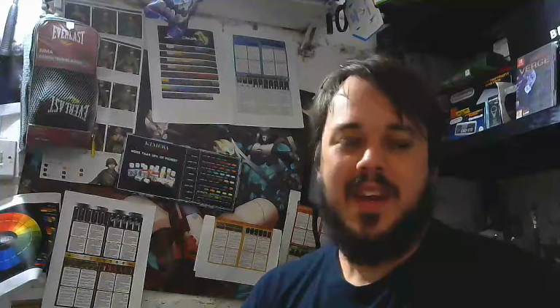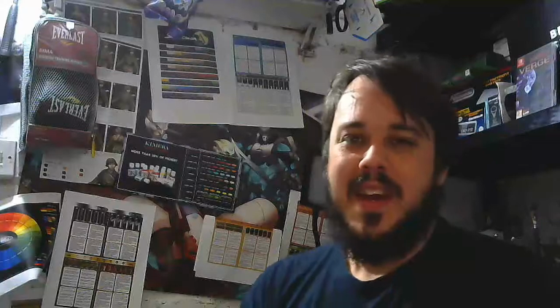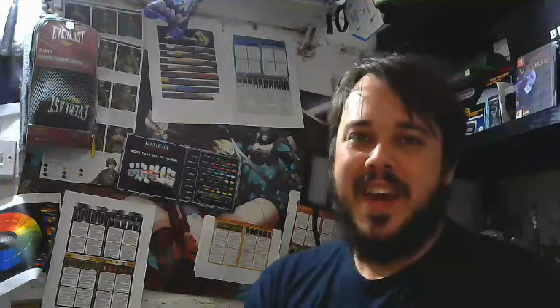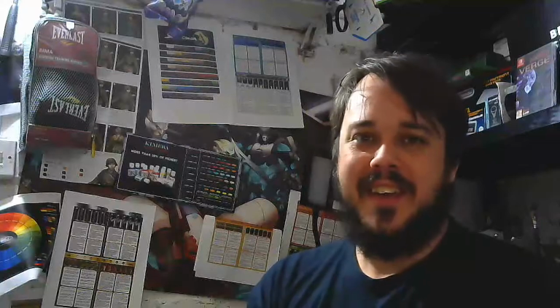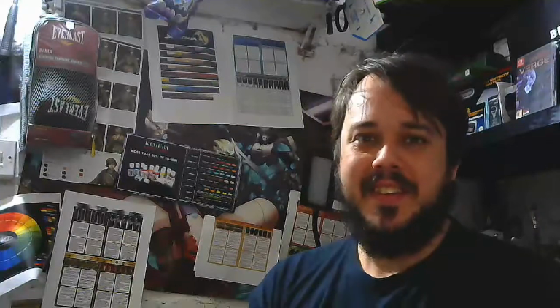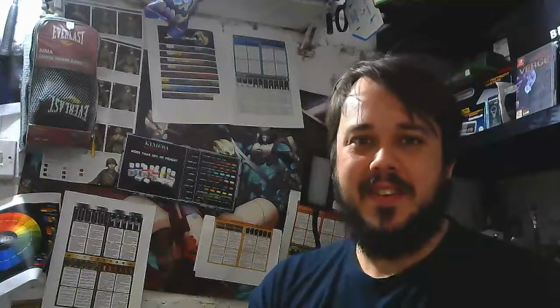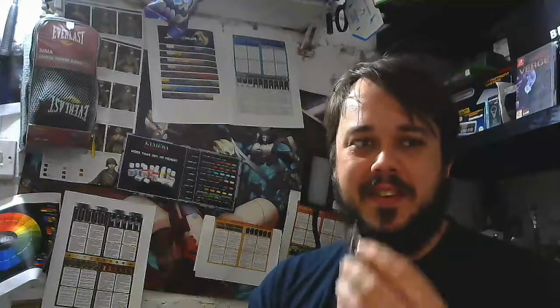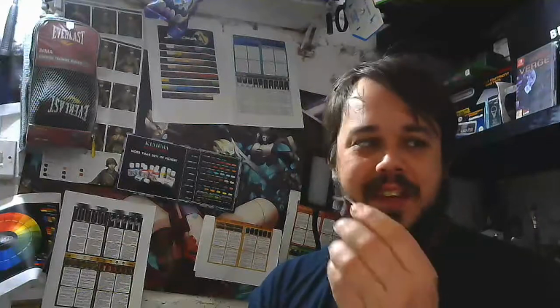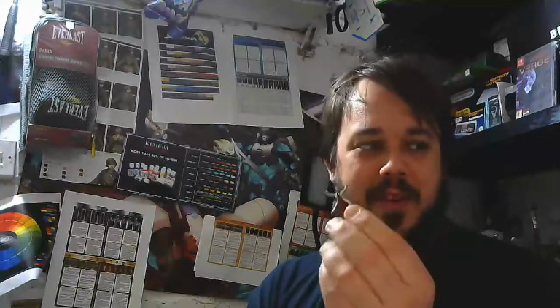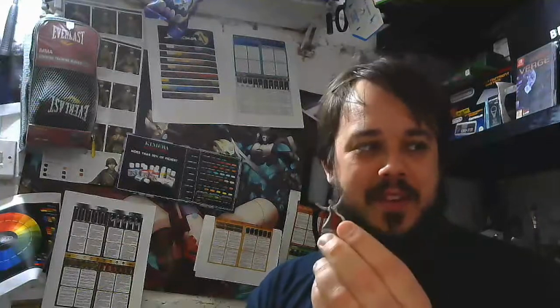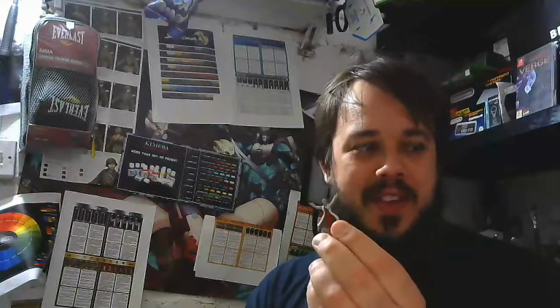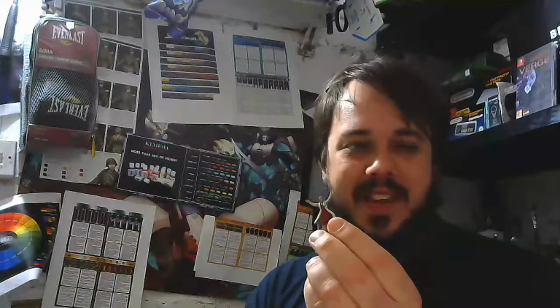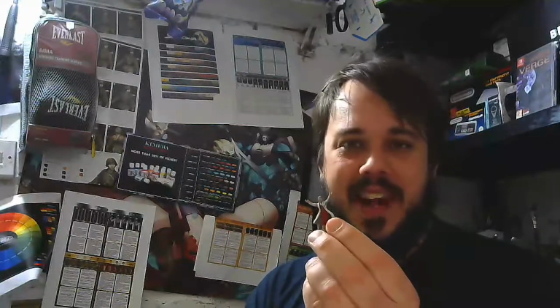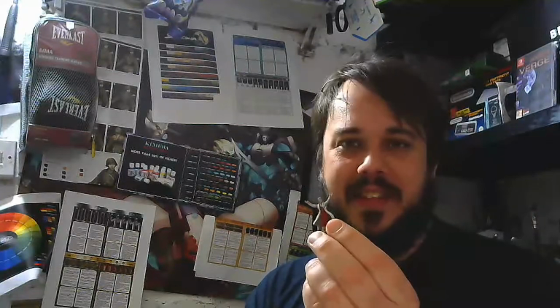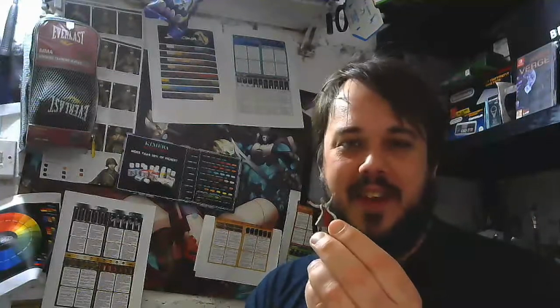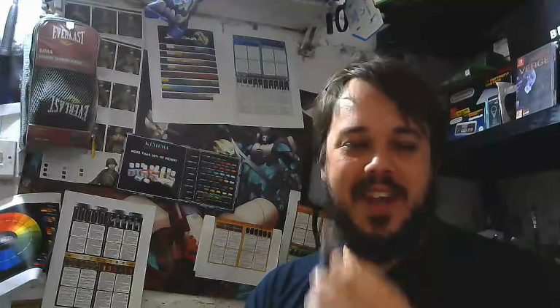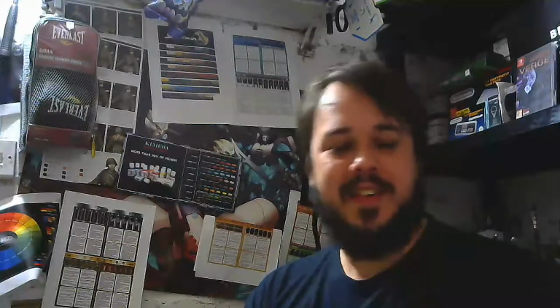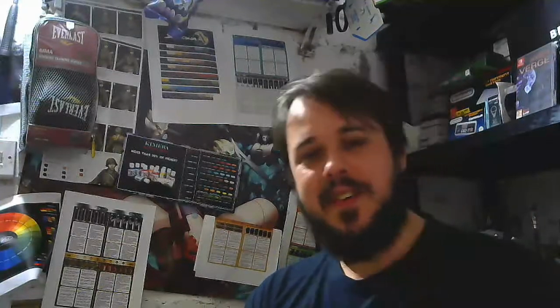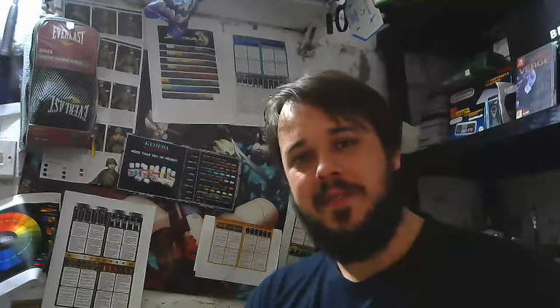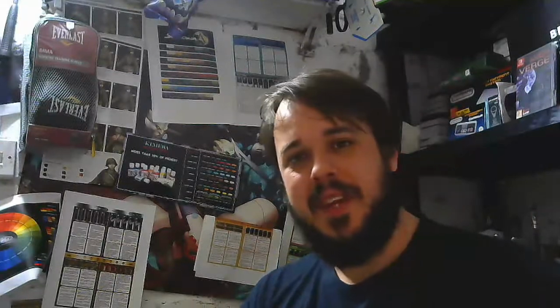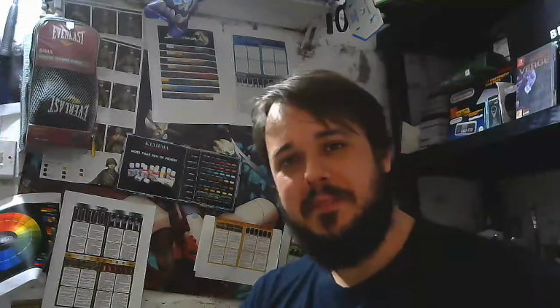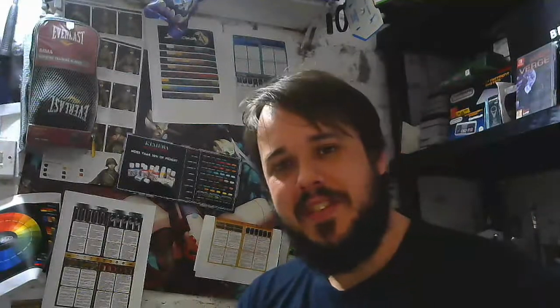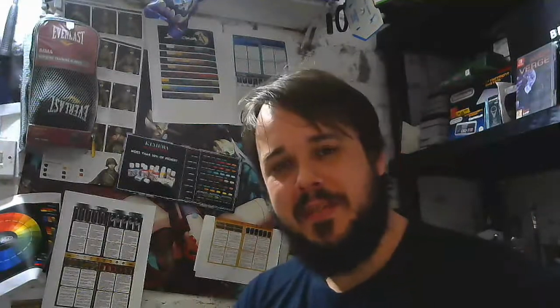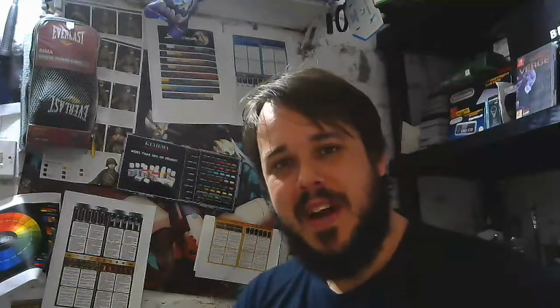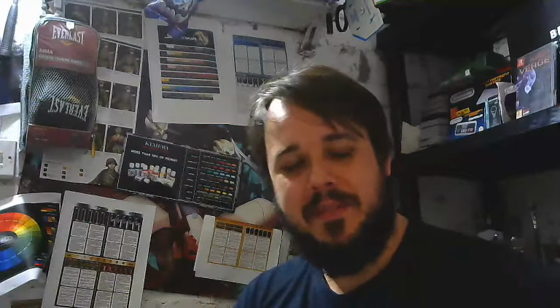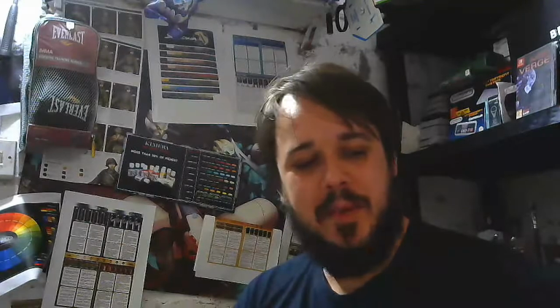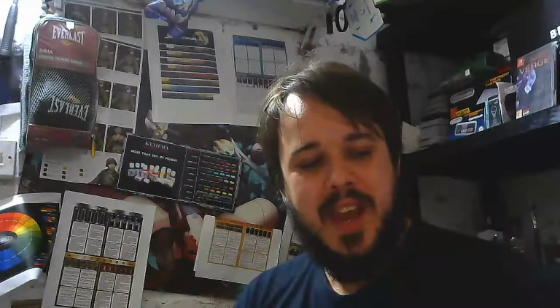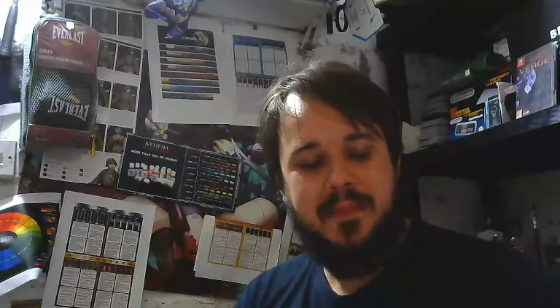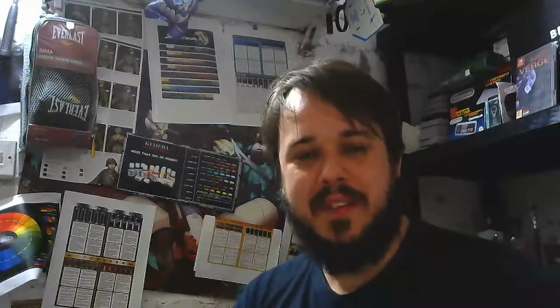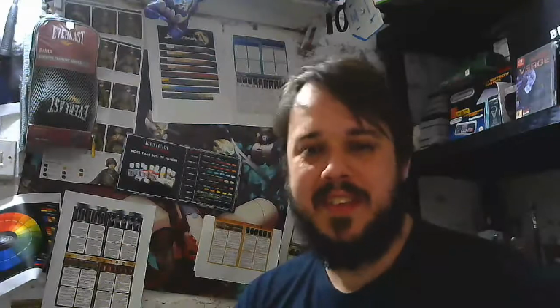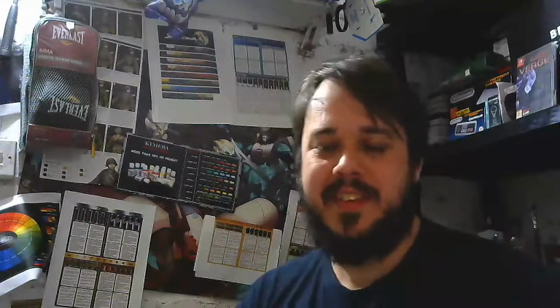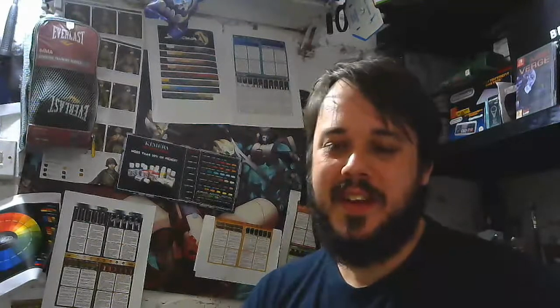Hey guys, so today's model is Agatha Crane from the Mansions of Madness board game by Fantasy Flight.